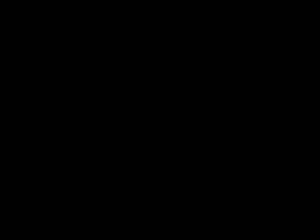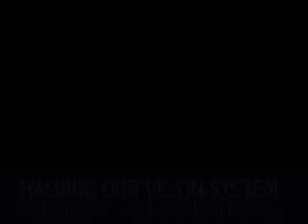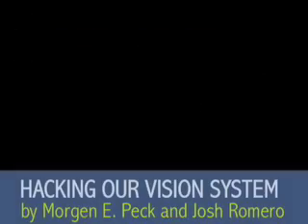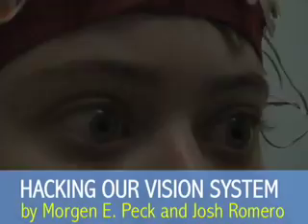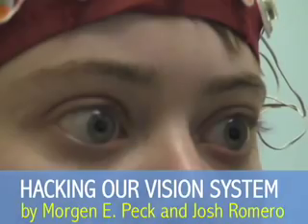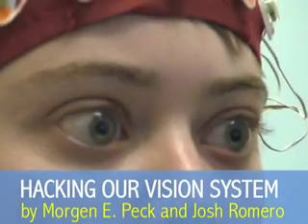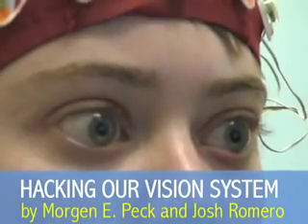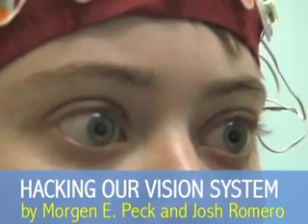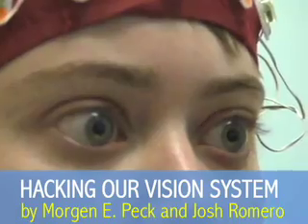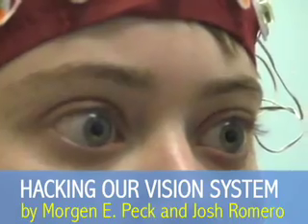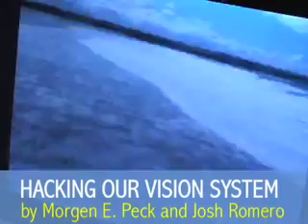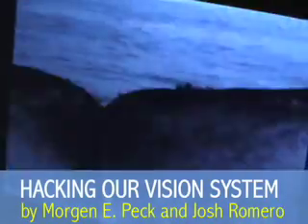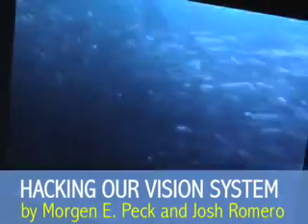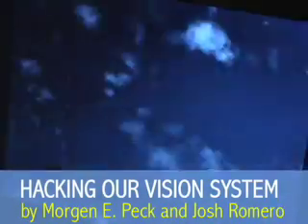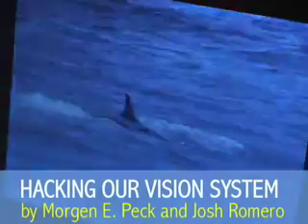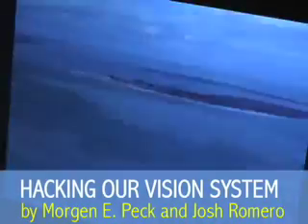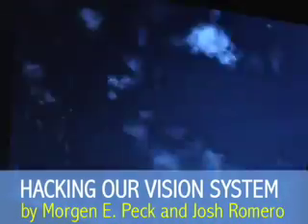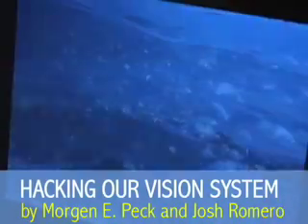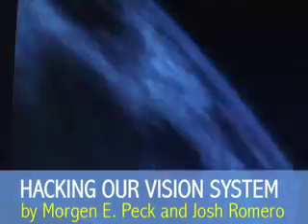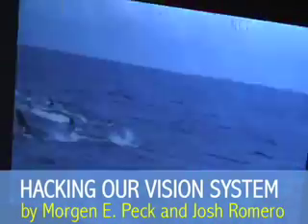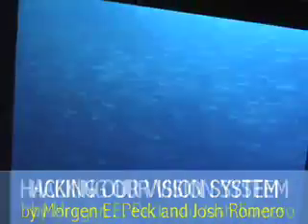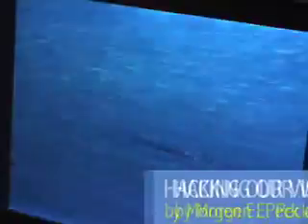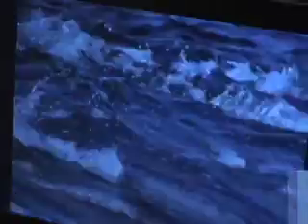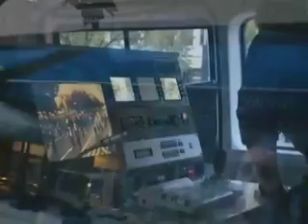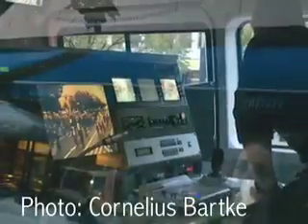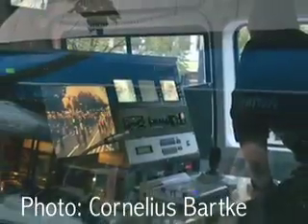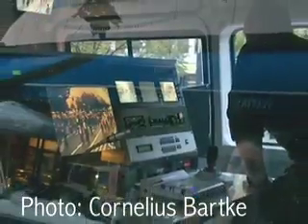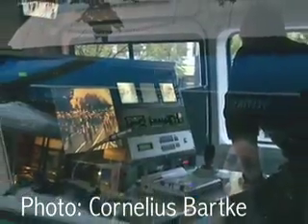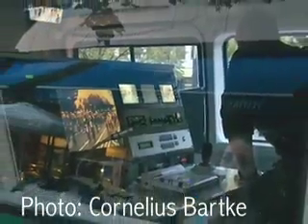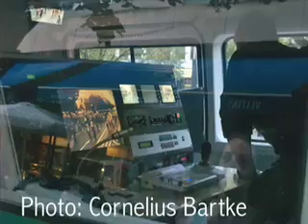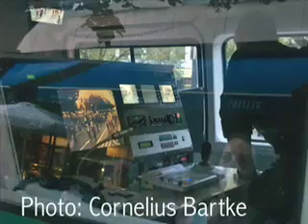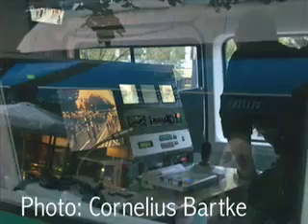The modern world pummels us with more information than we can possibly handle. How to sort all this data is a huge problem in many industries.